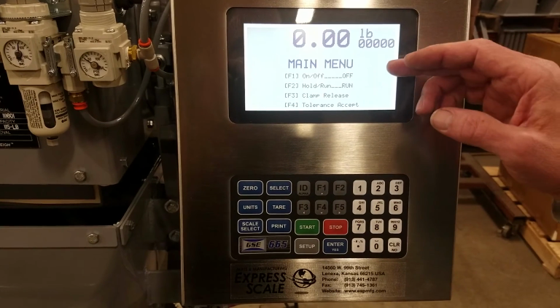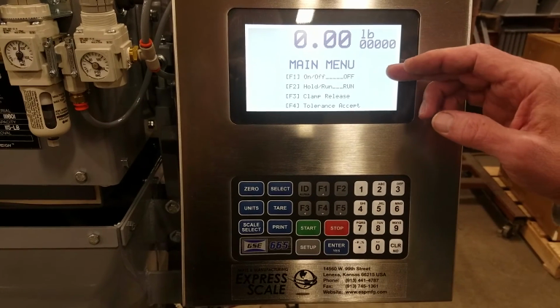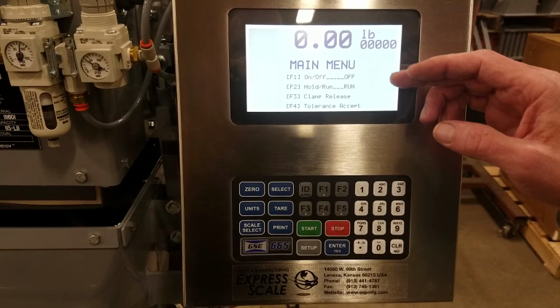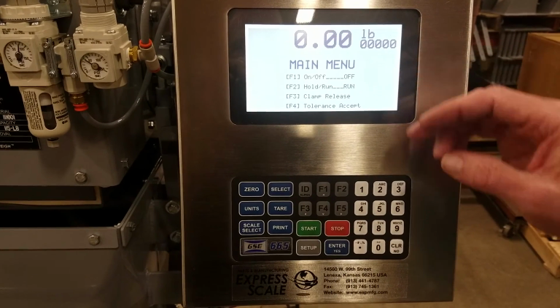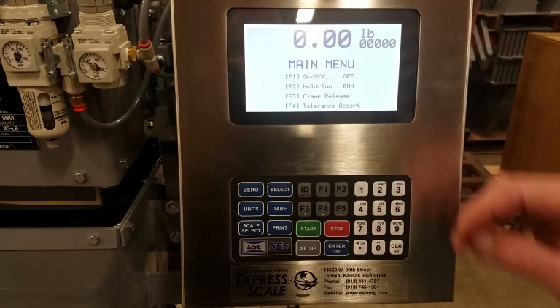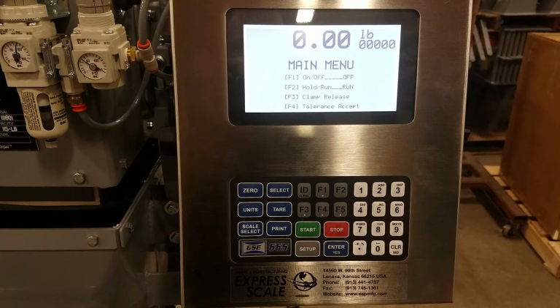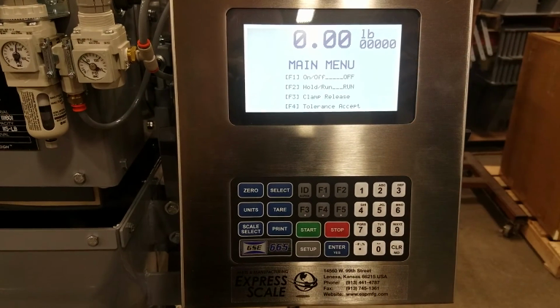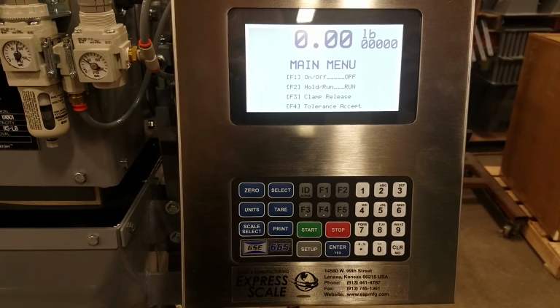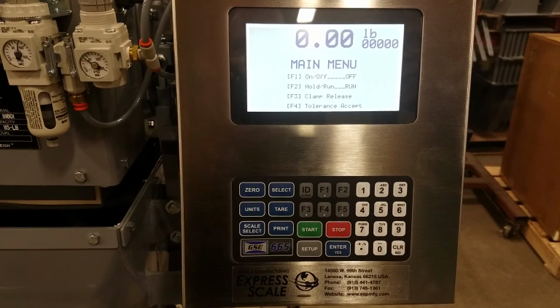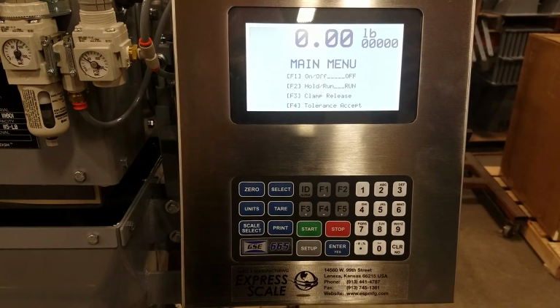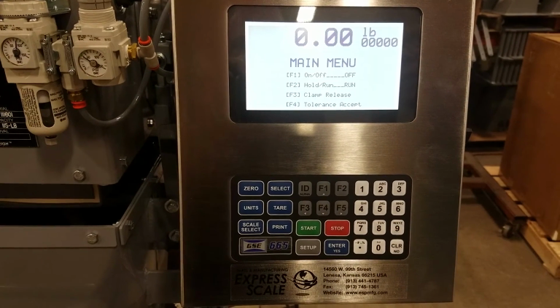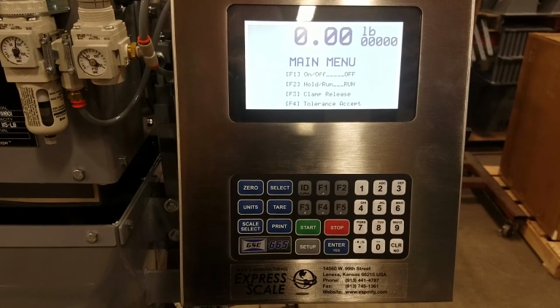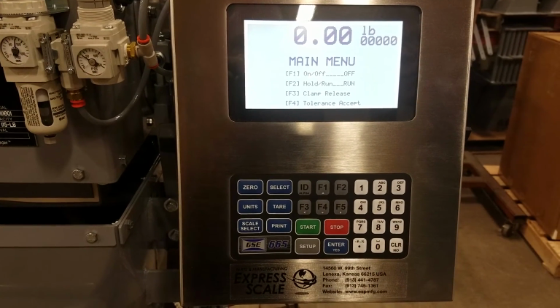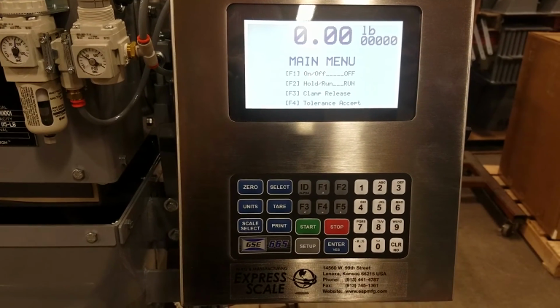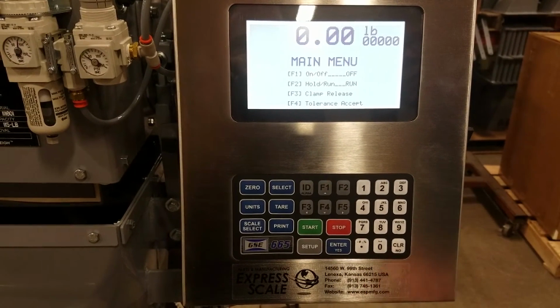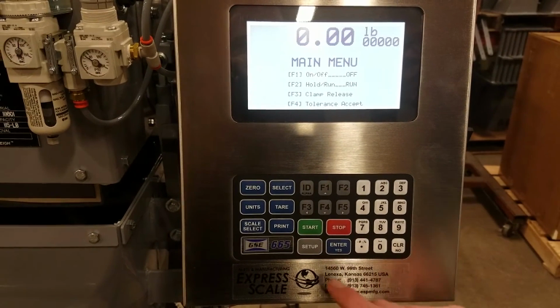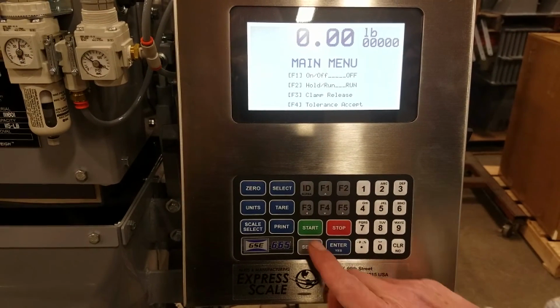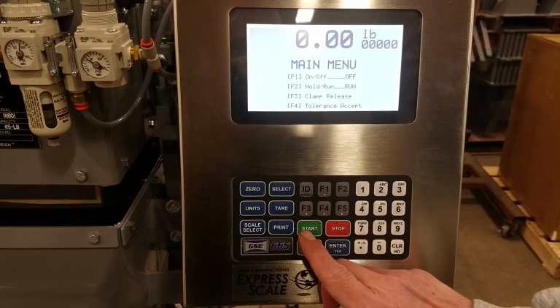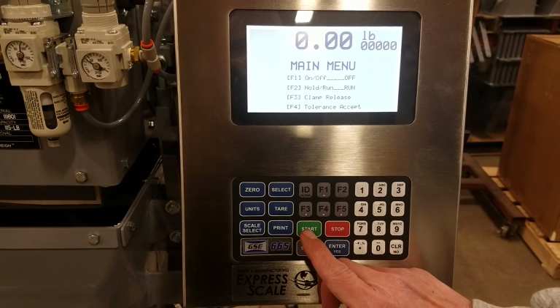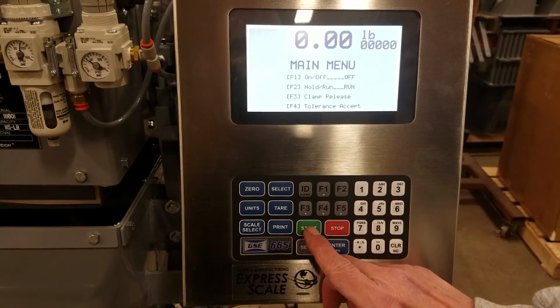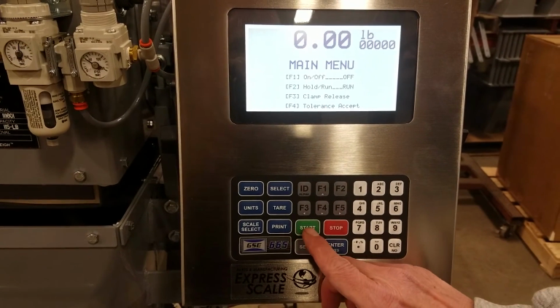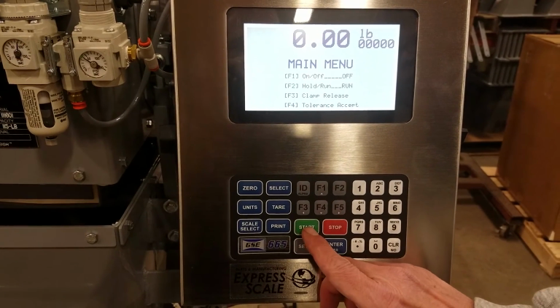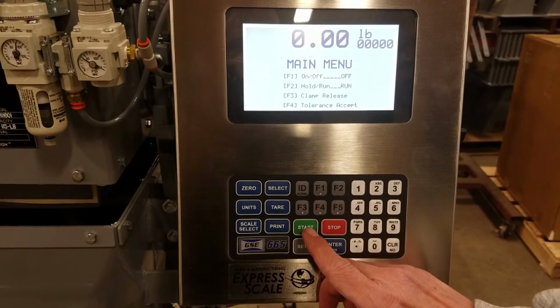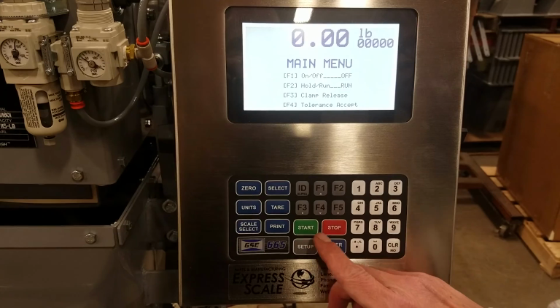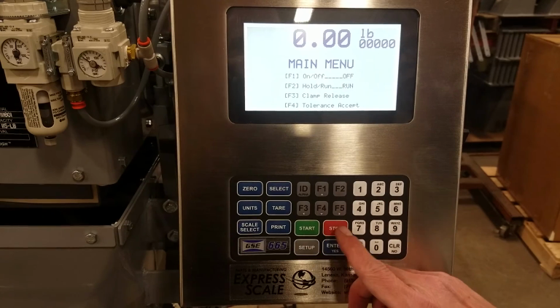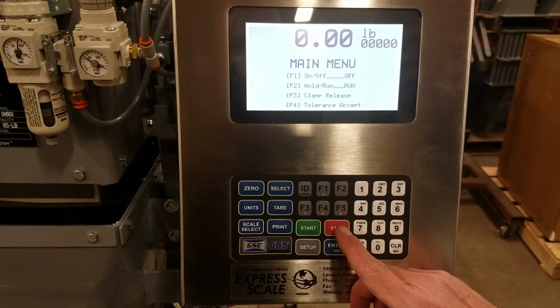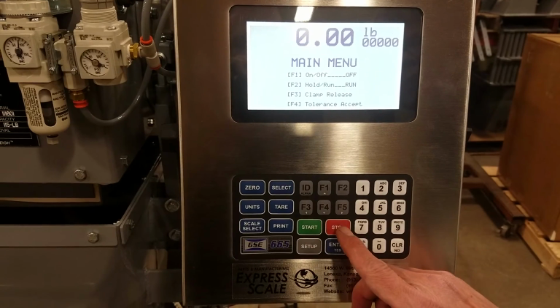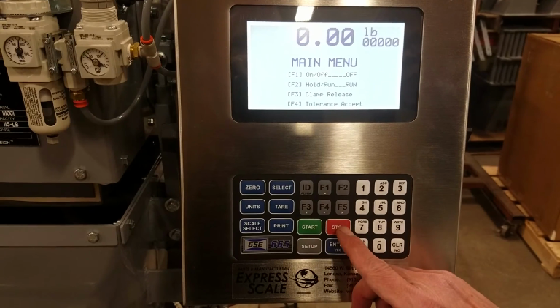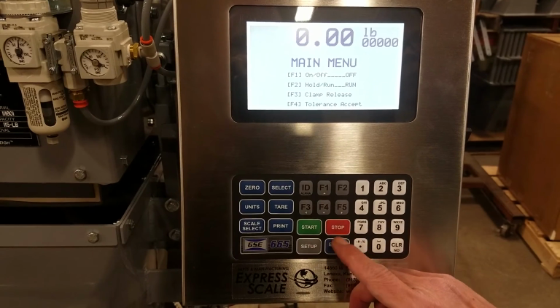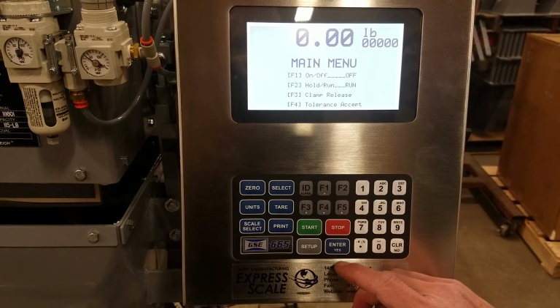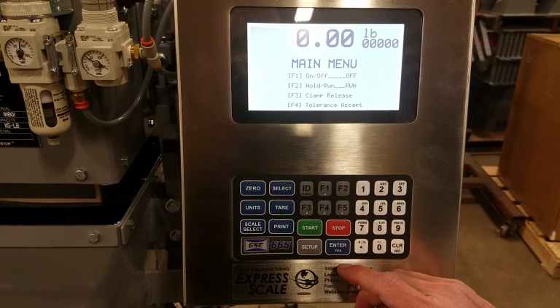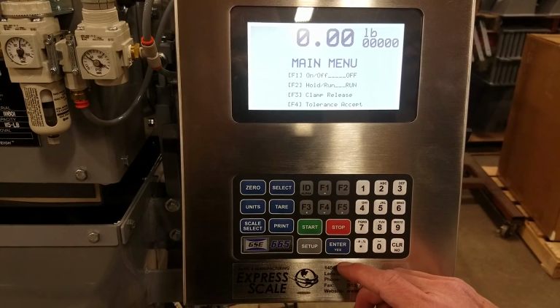F1 will toggle the scale on and off. Also, start will turn it on and stop will turn it off.